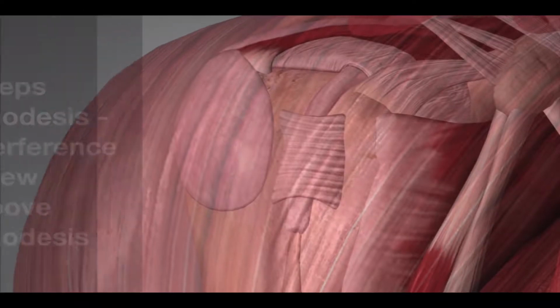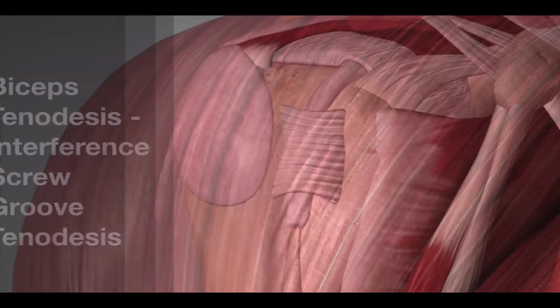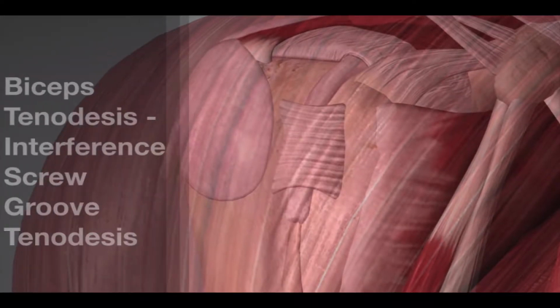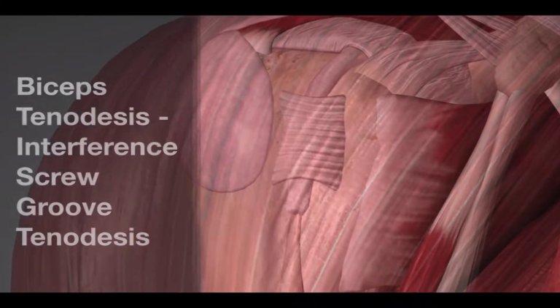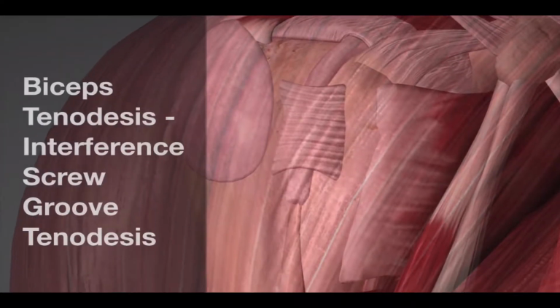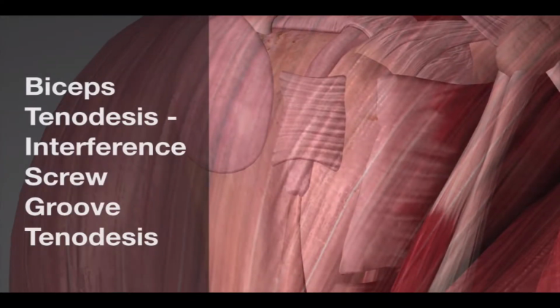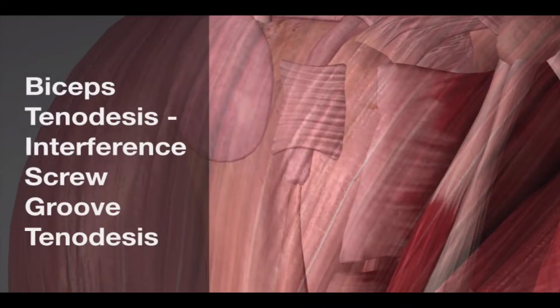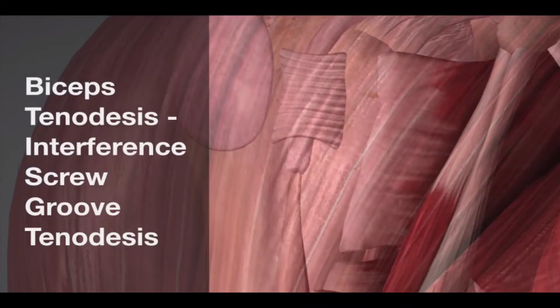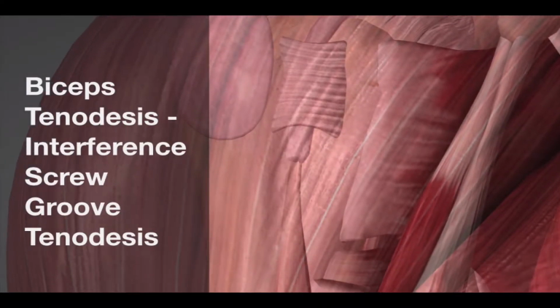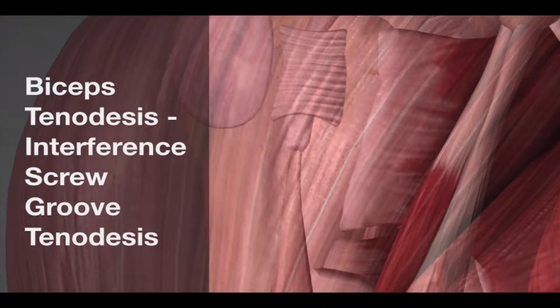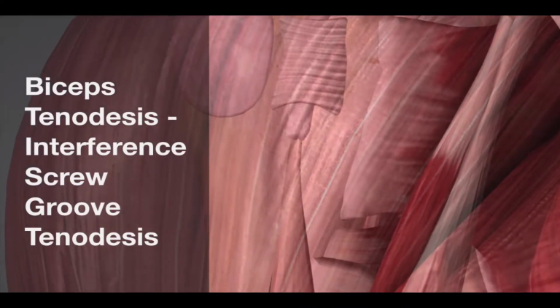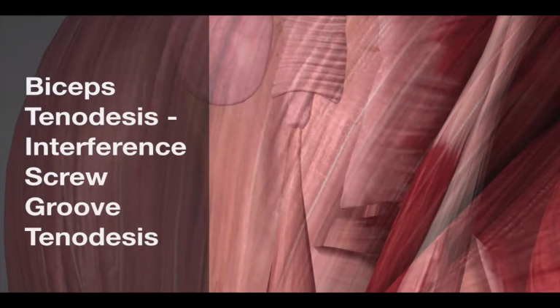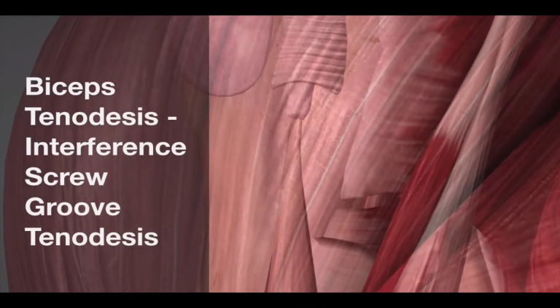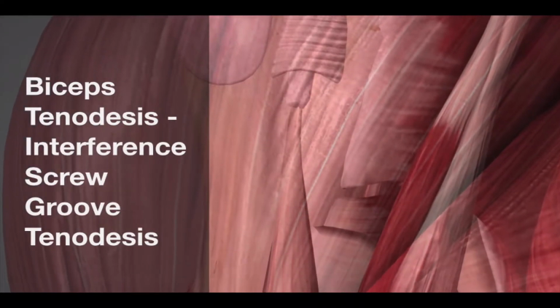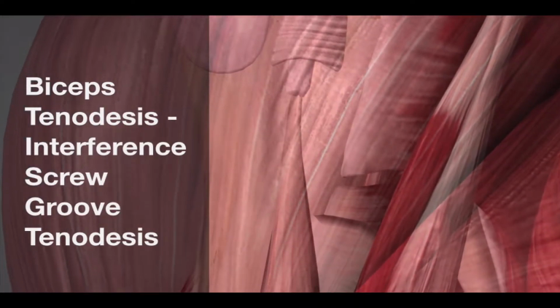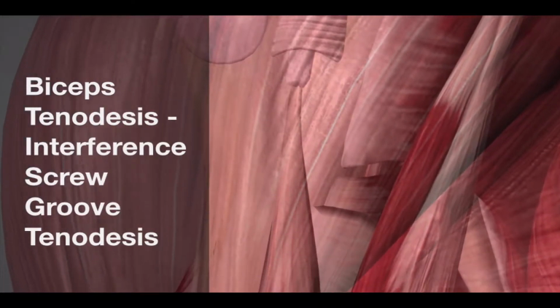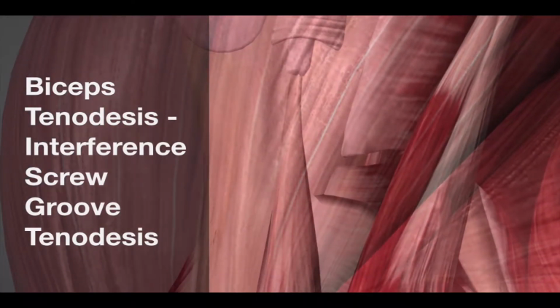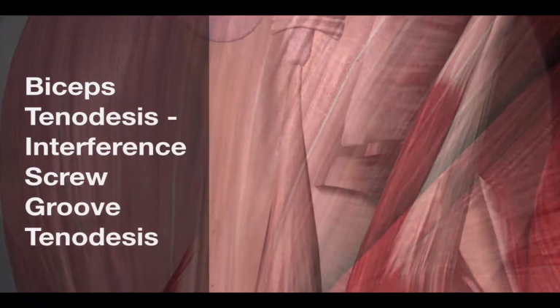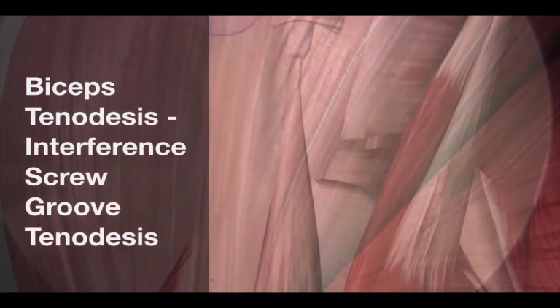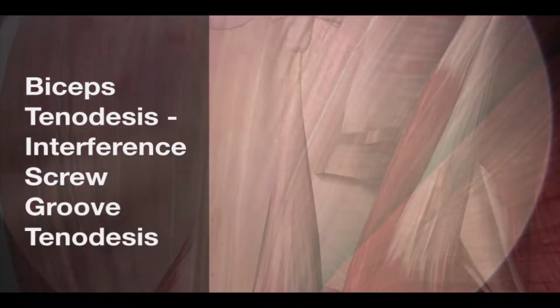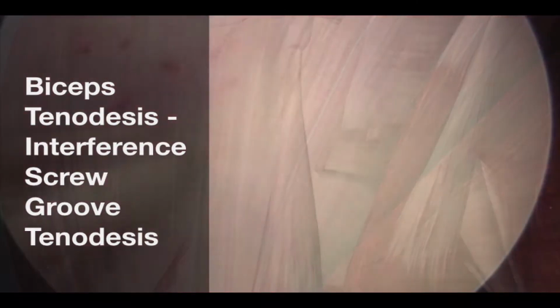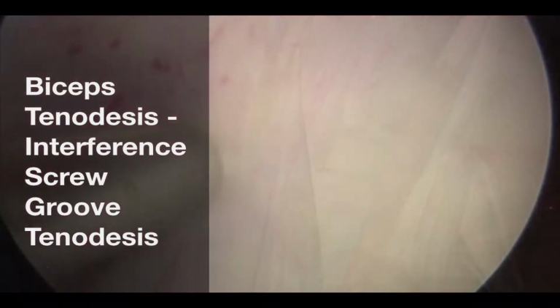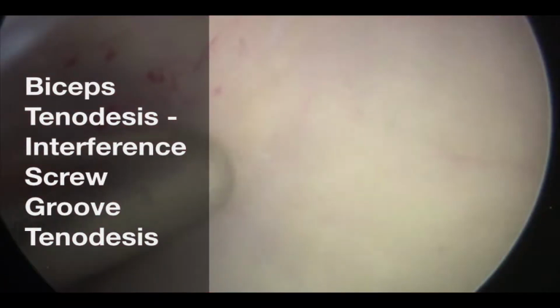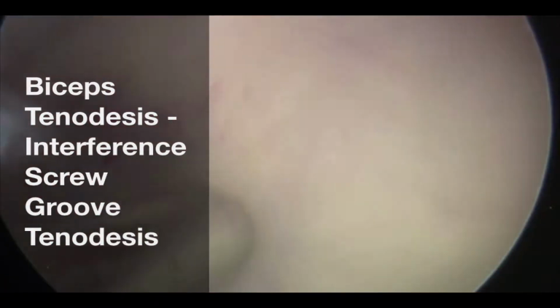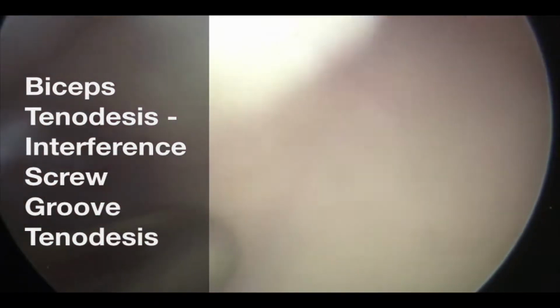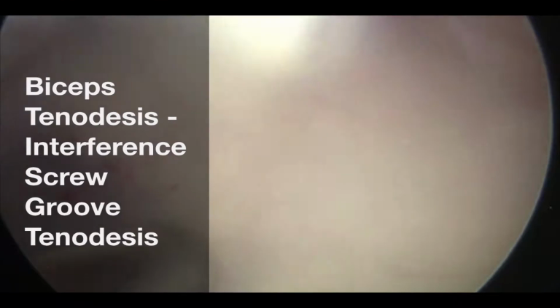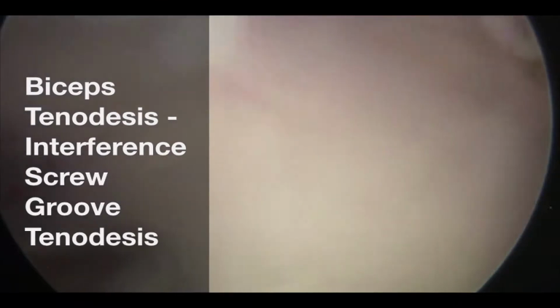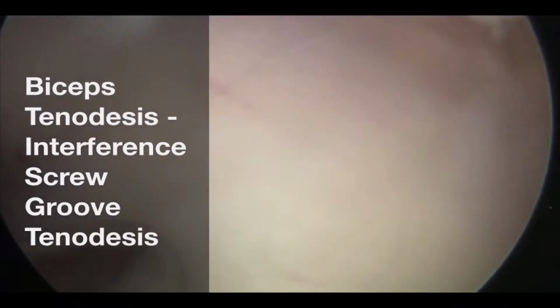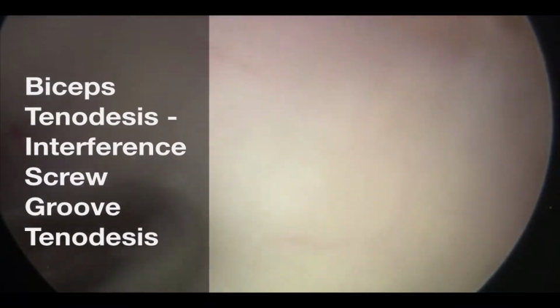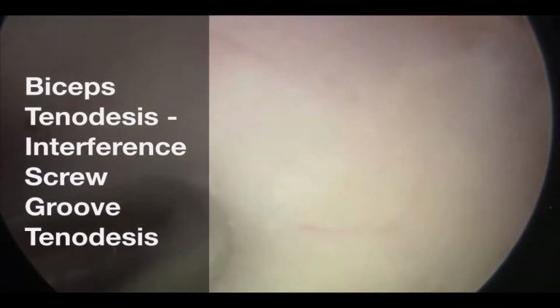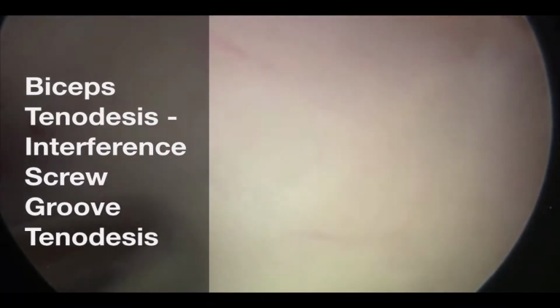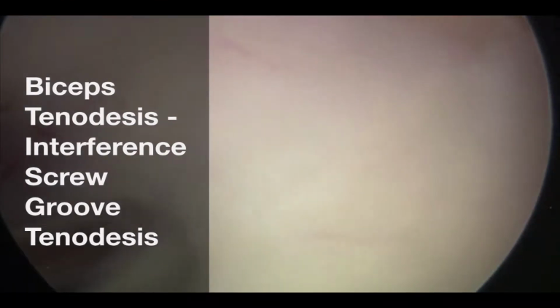Long-headed biceps tenodesis using an interference screw within the groove. This is the left shoulder.